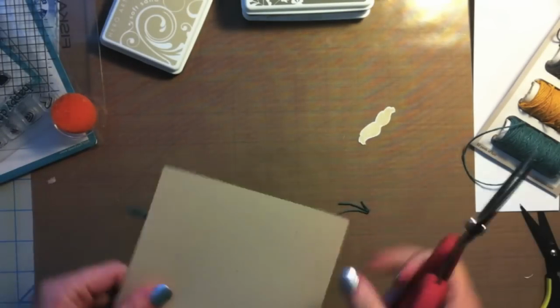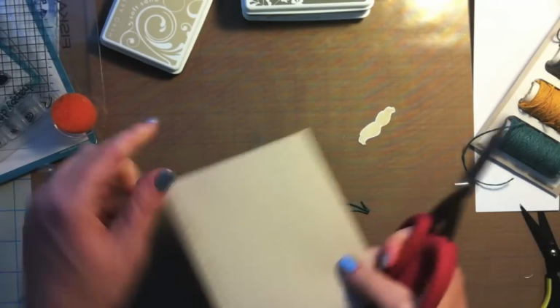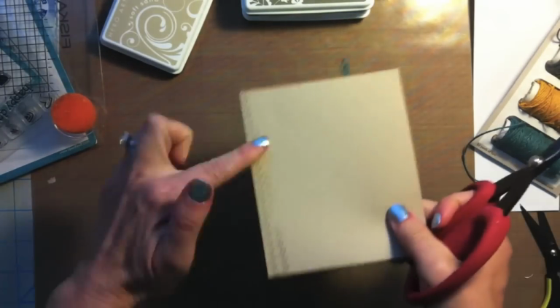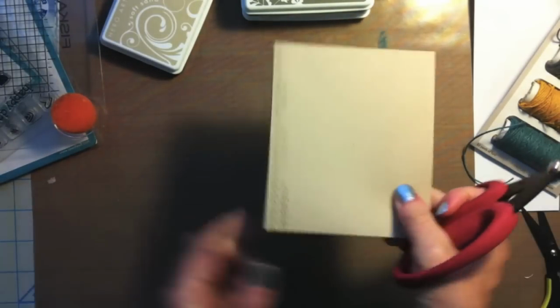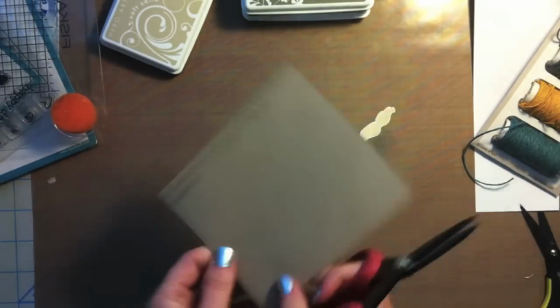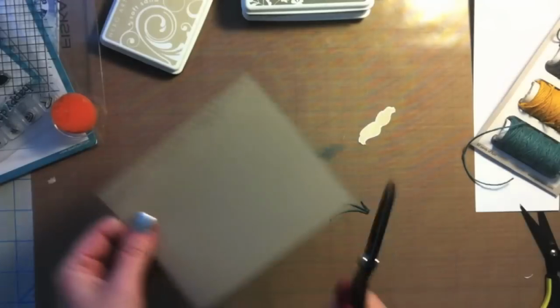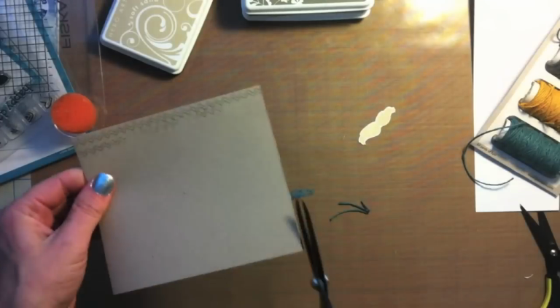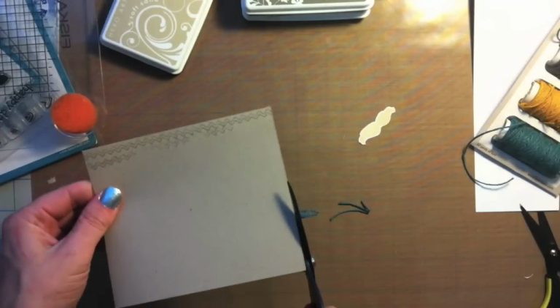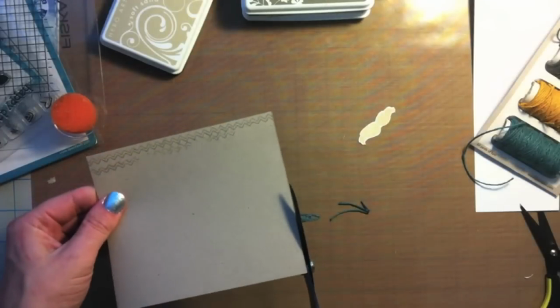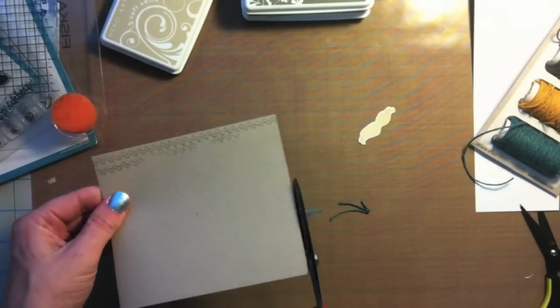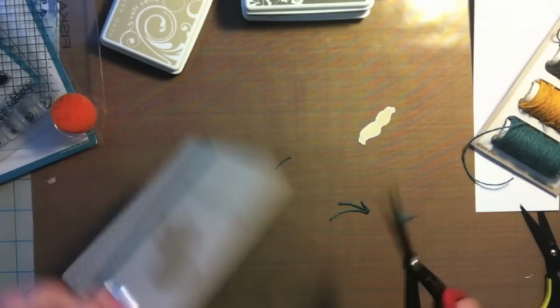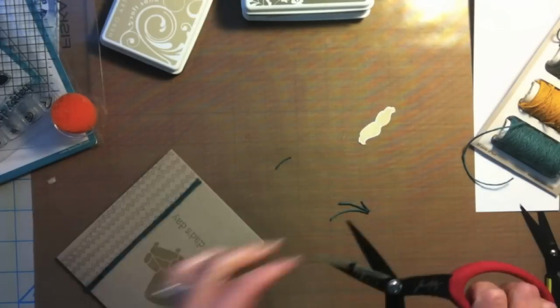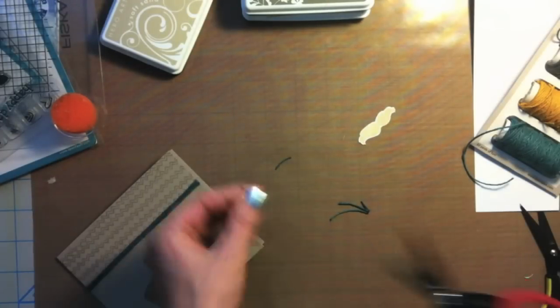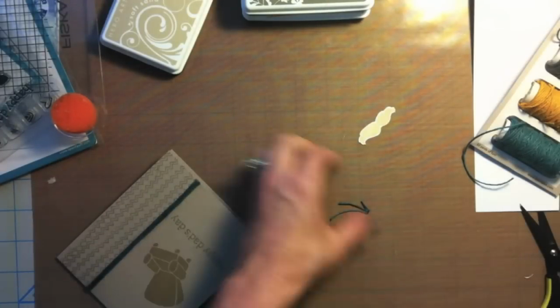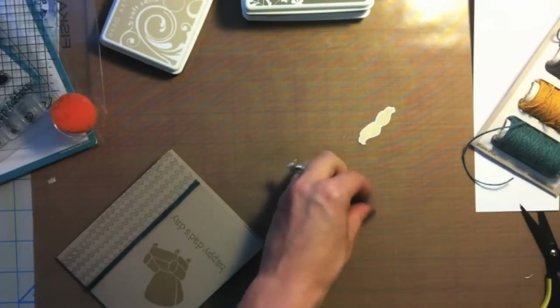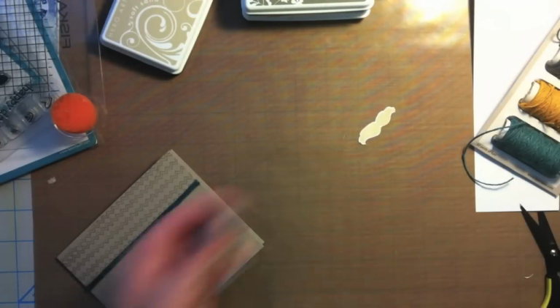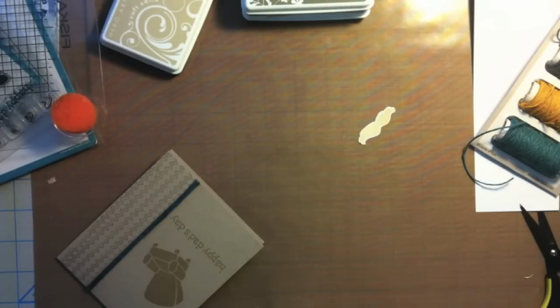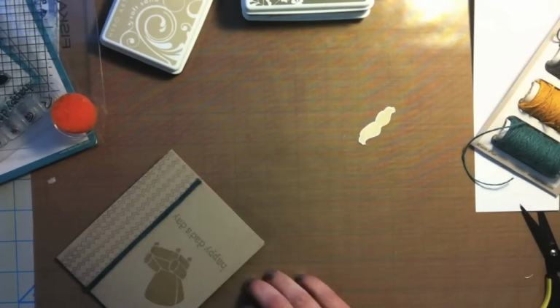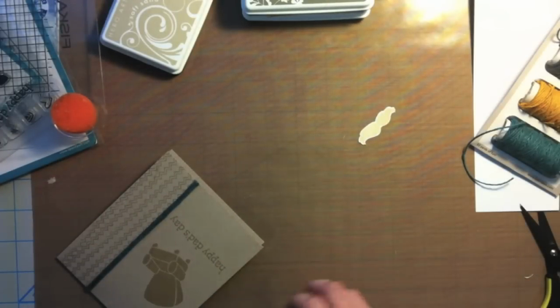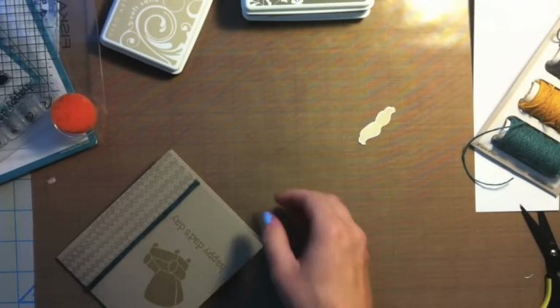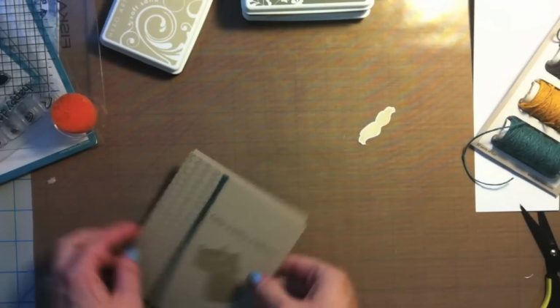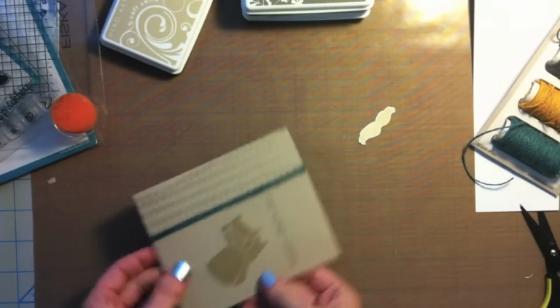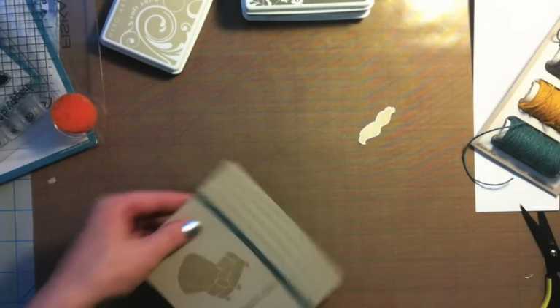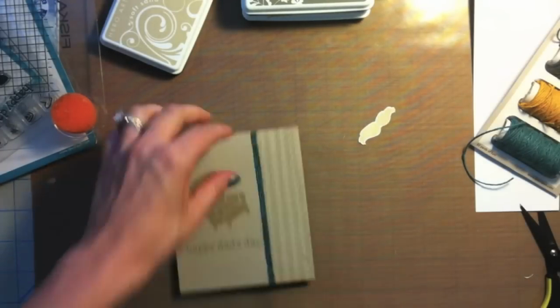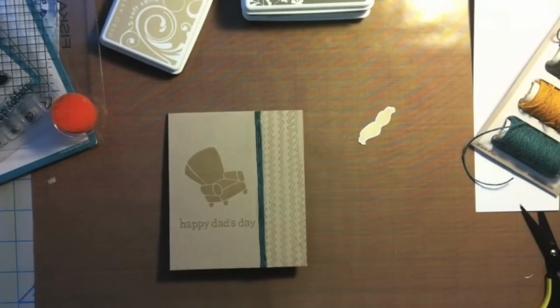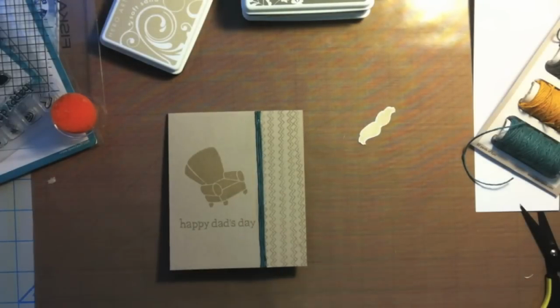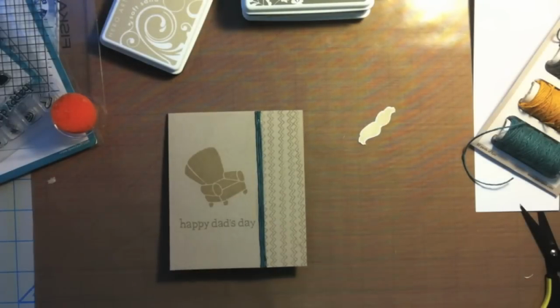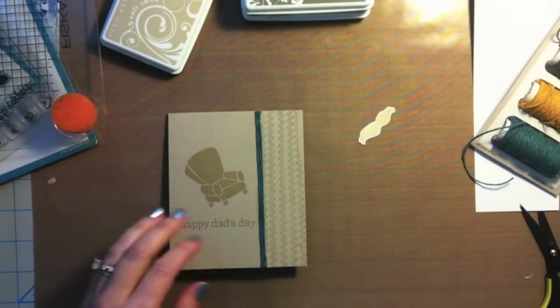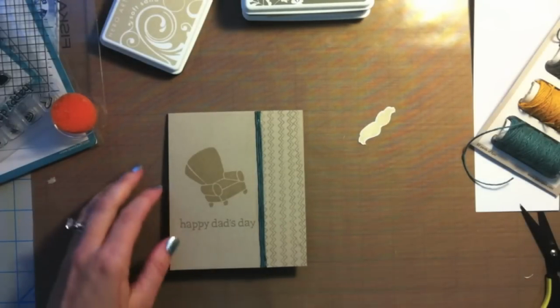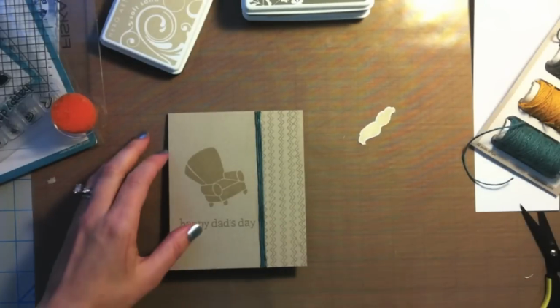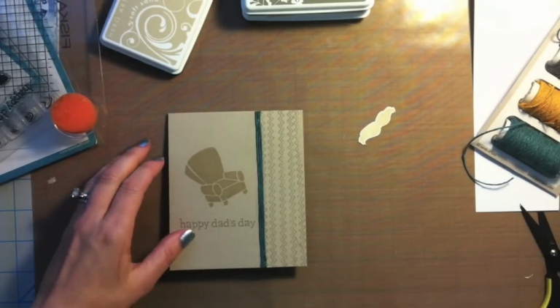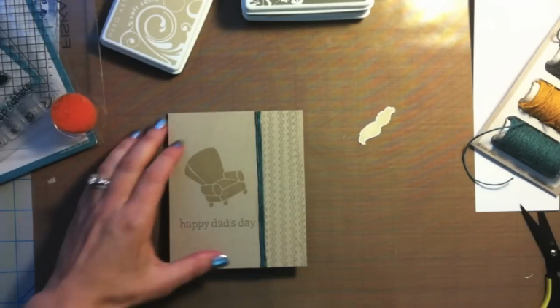I made a little boo-boo on the back of the card — I'm going to show you how I fix that in a little bit. But there, I've added a nice shot of color.